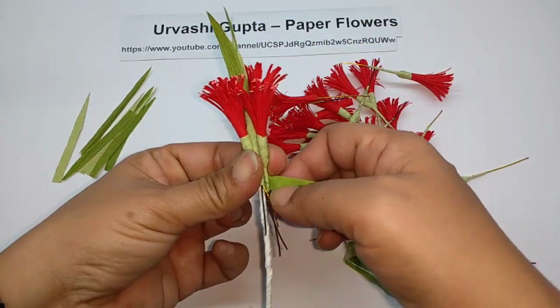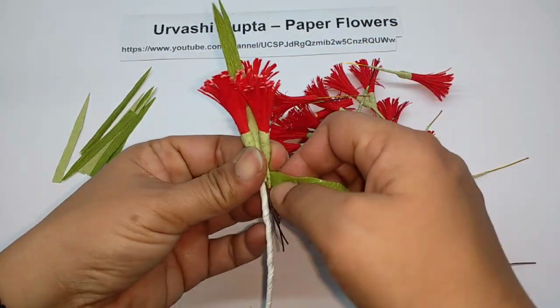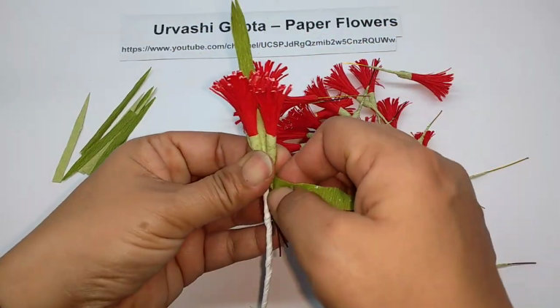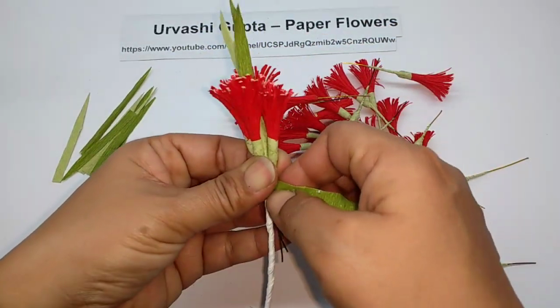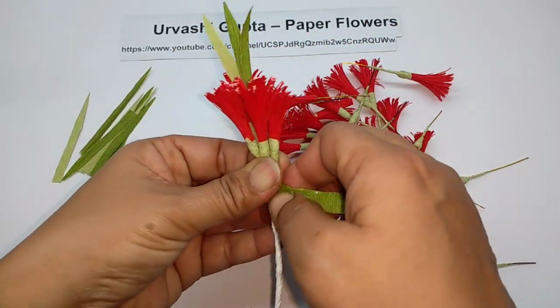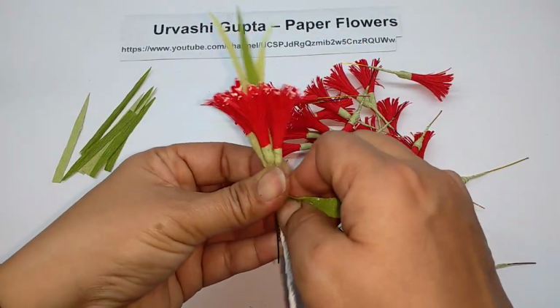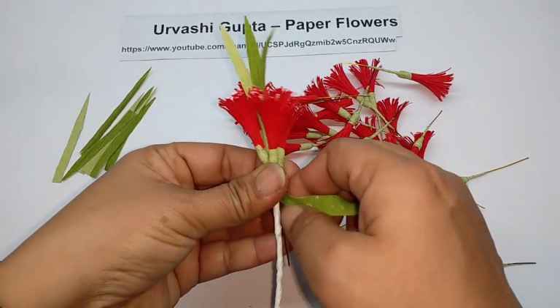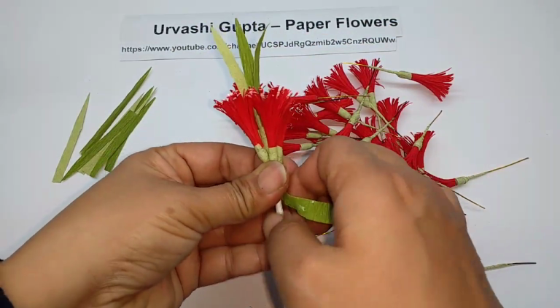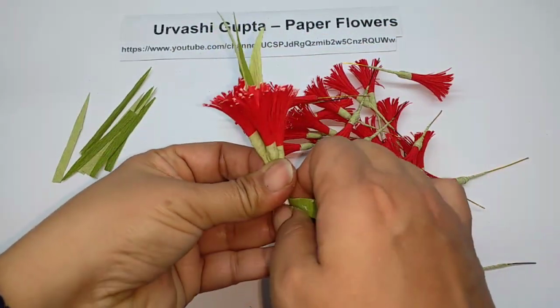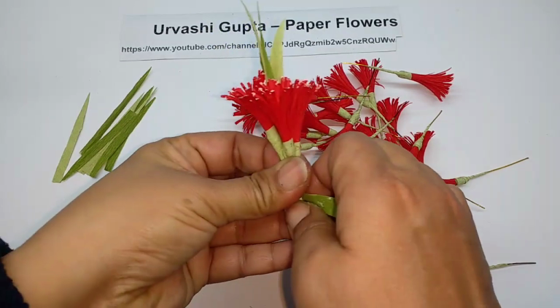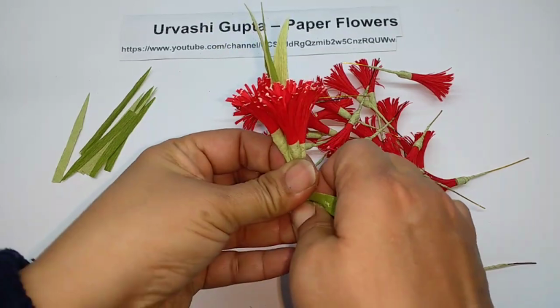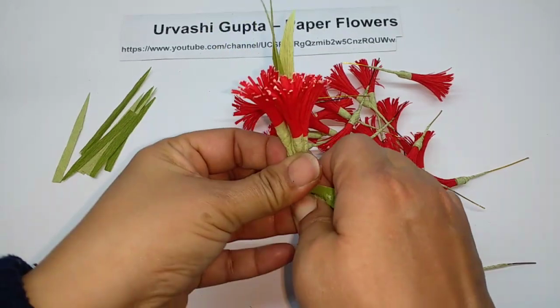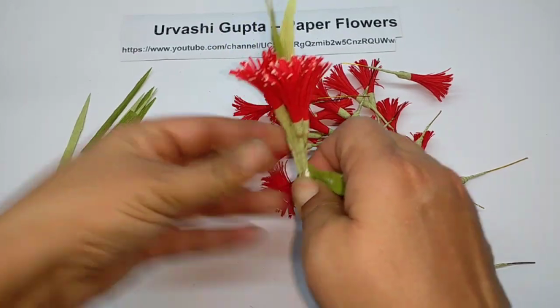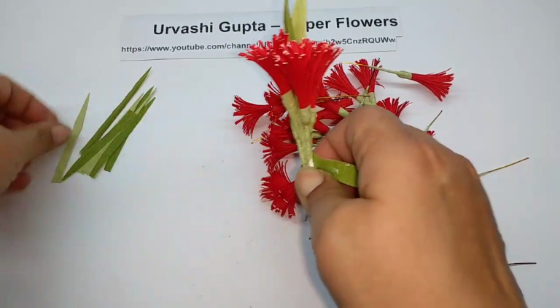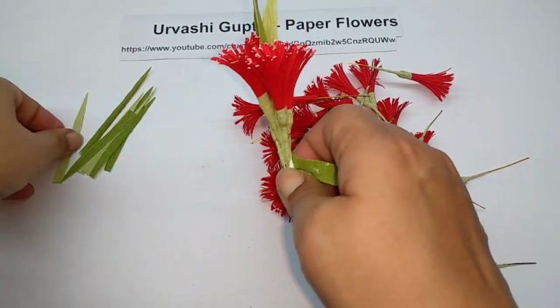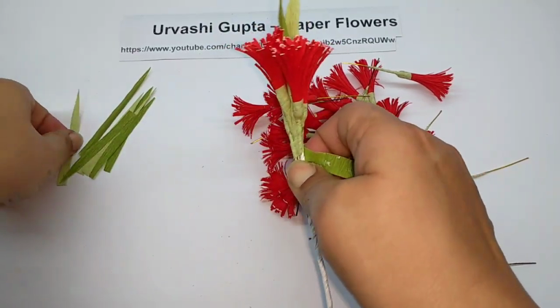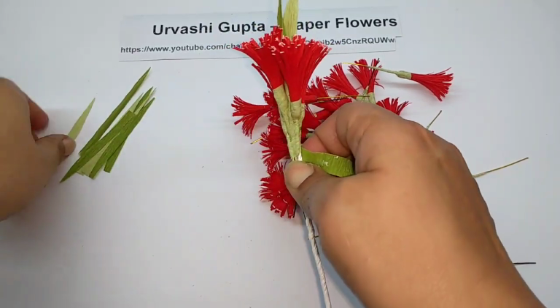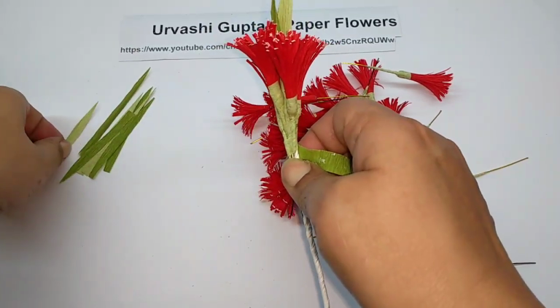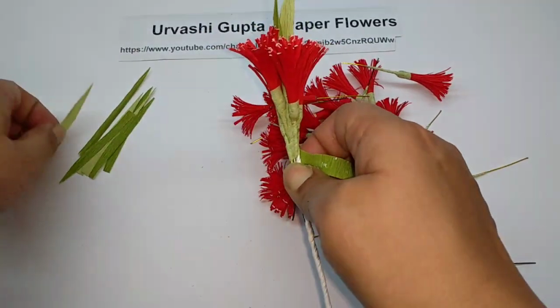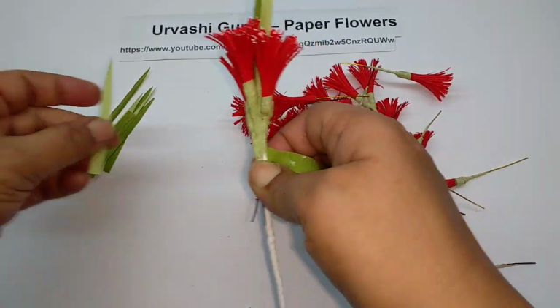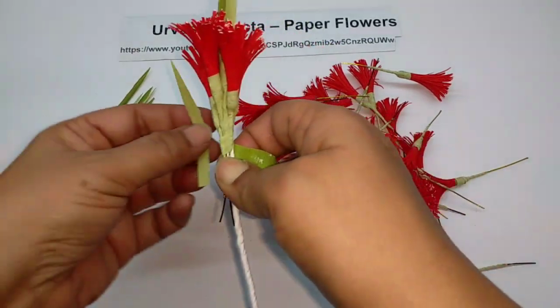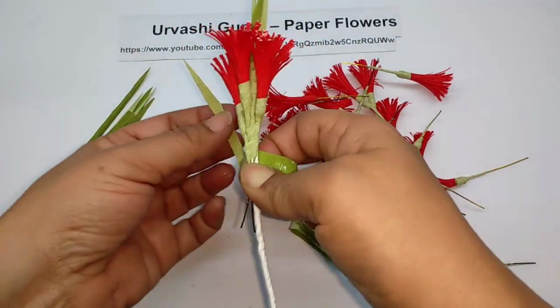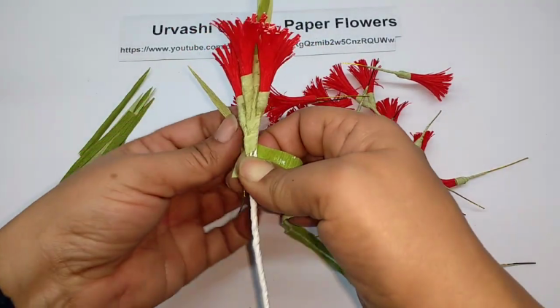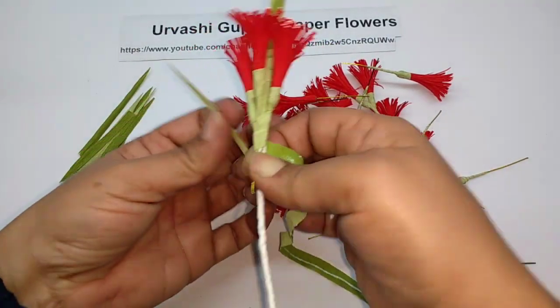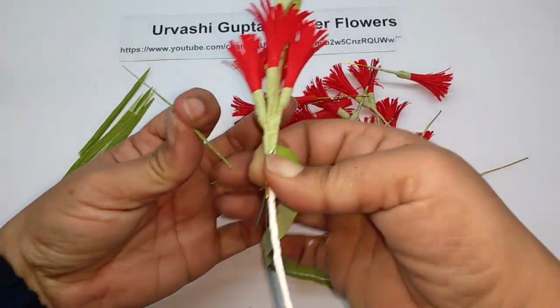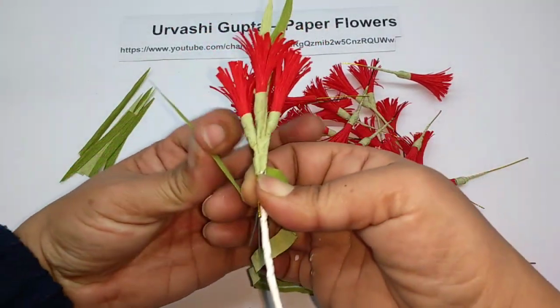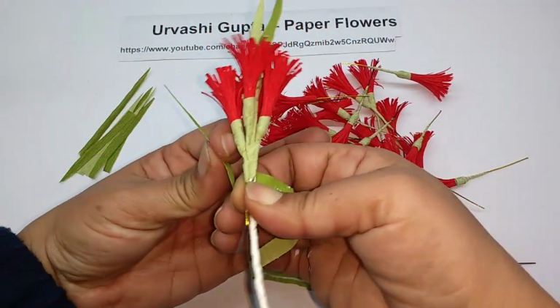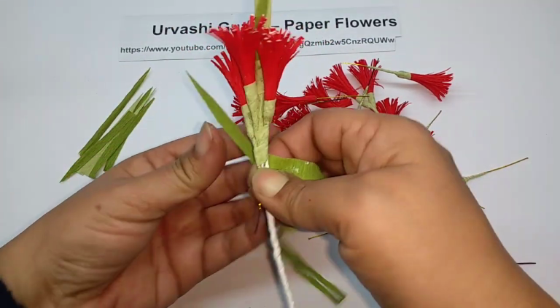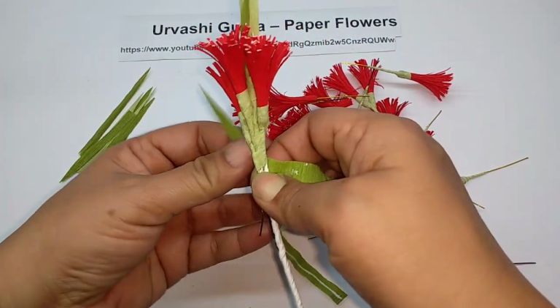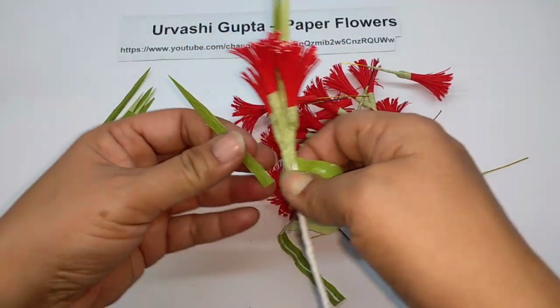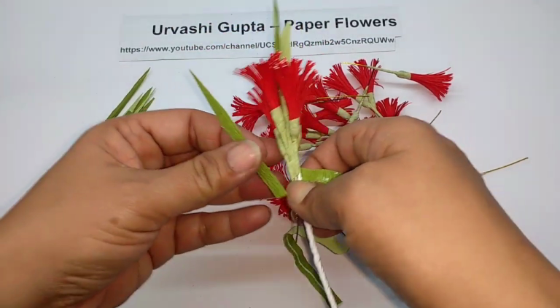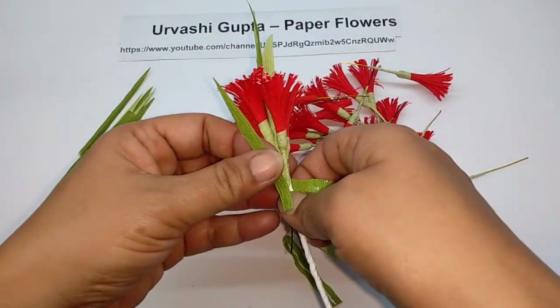After attaching a few flowers, you can put some leaves in the middle — that is optional.